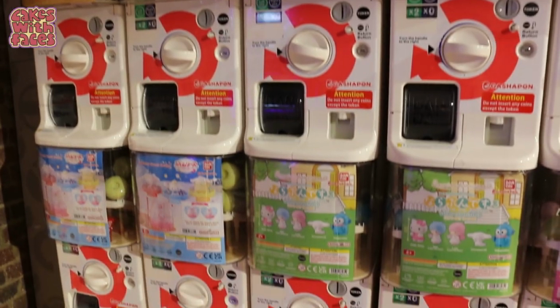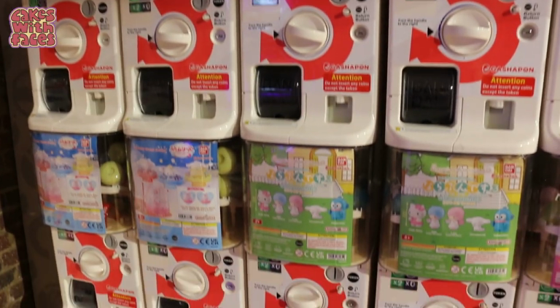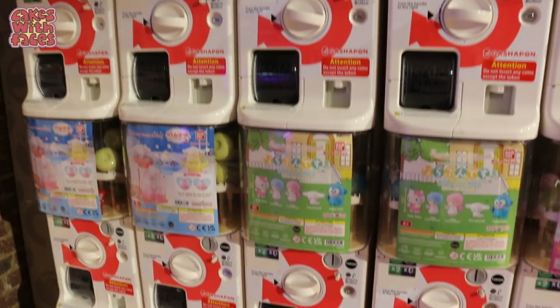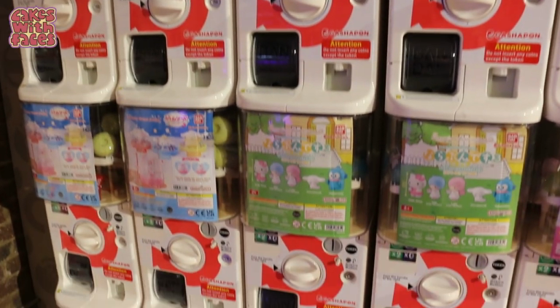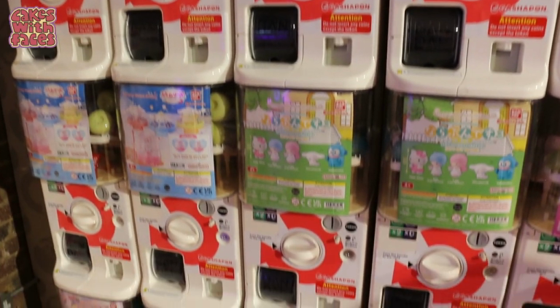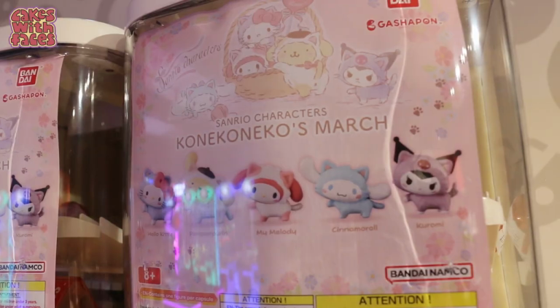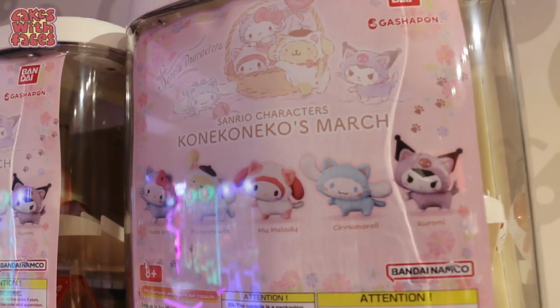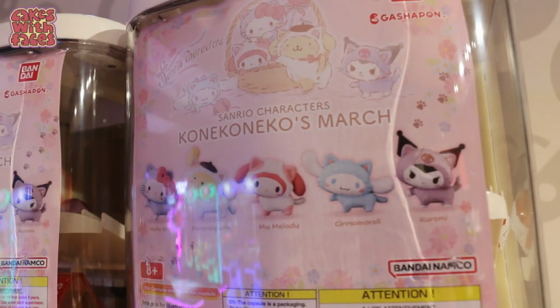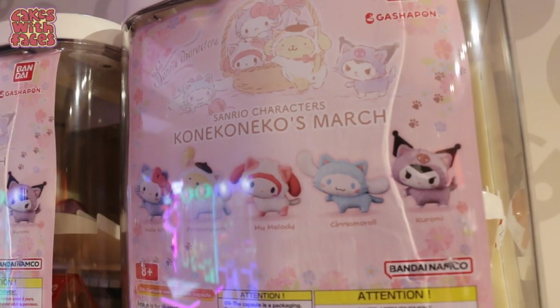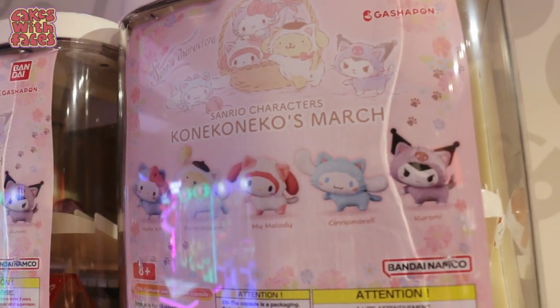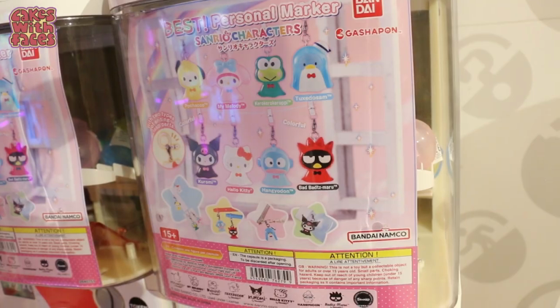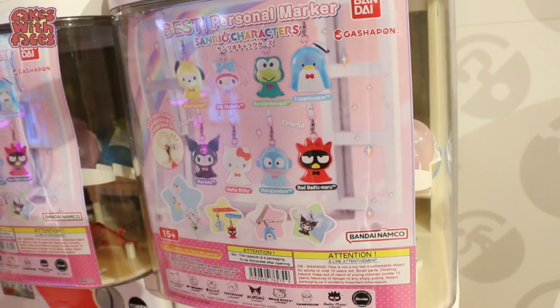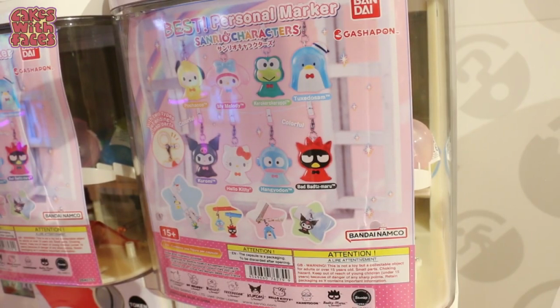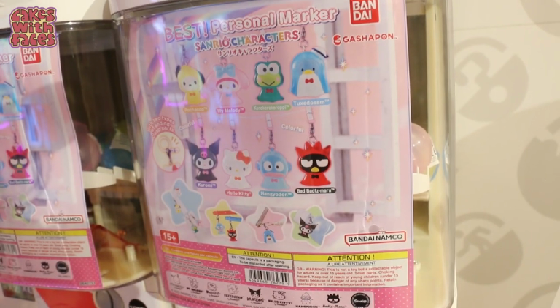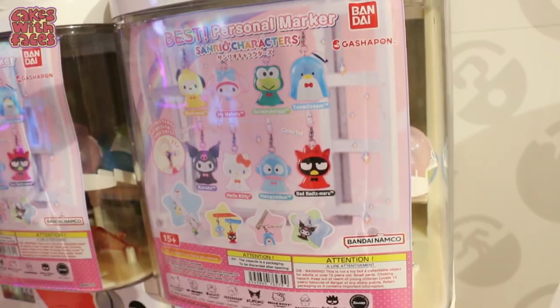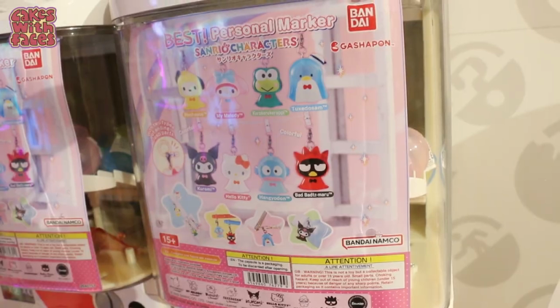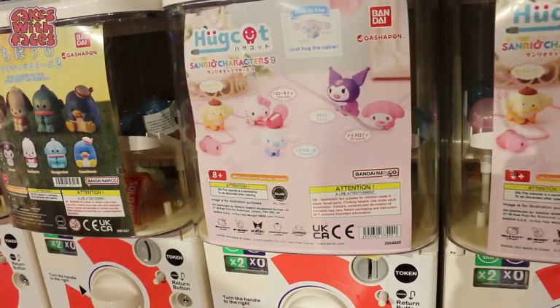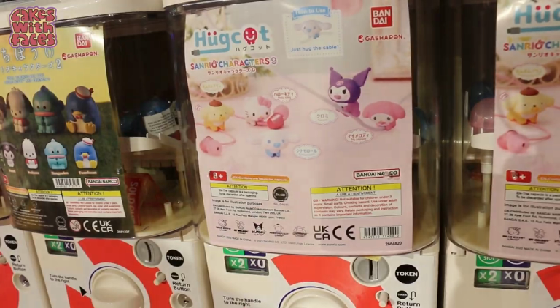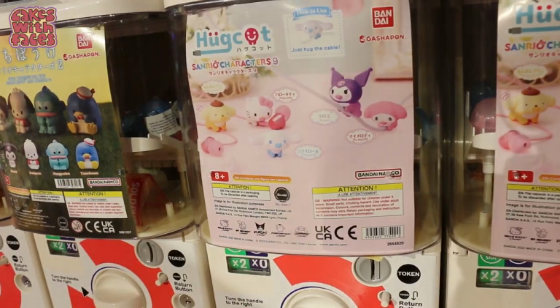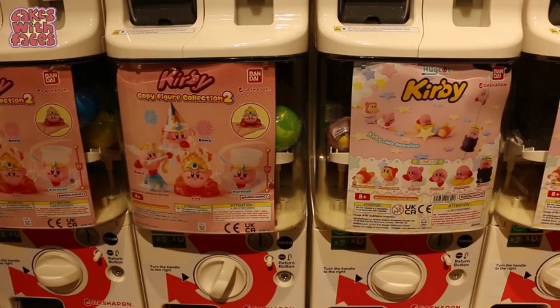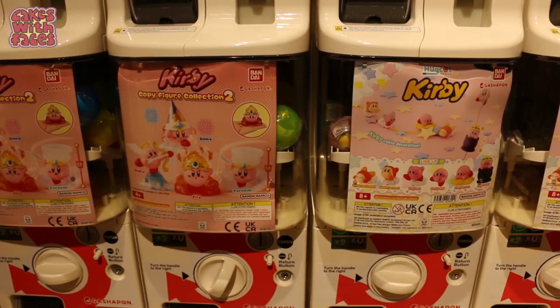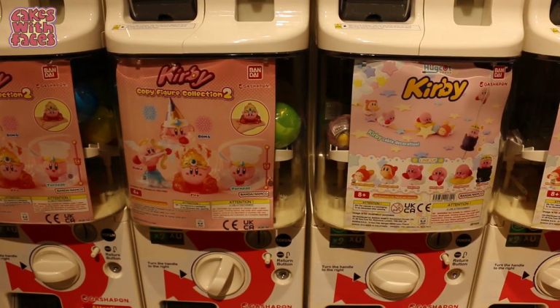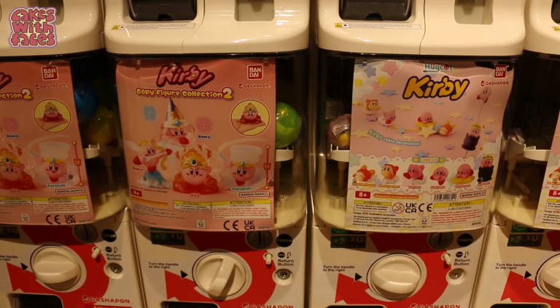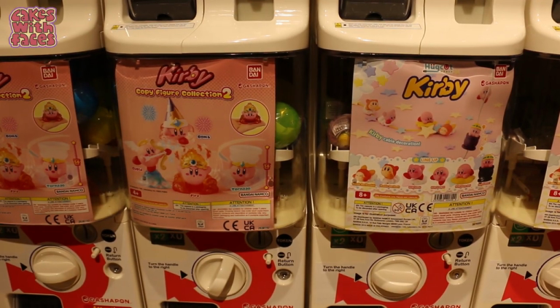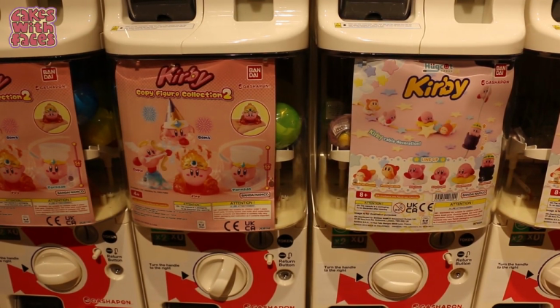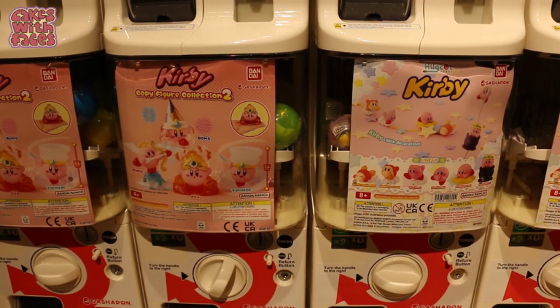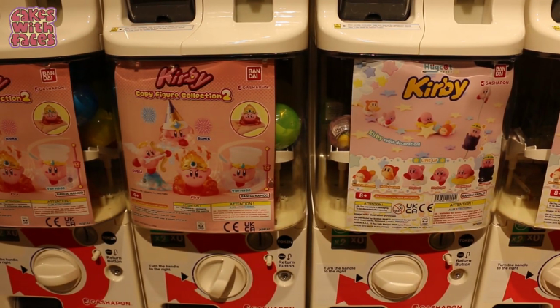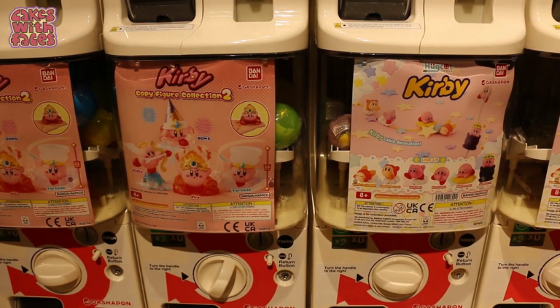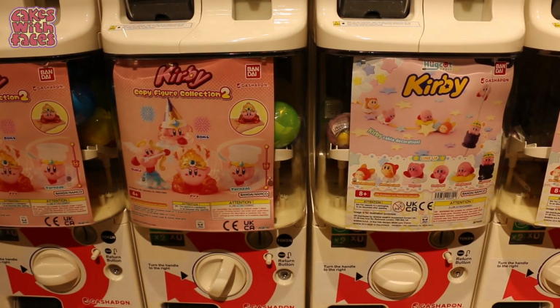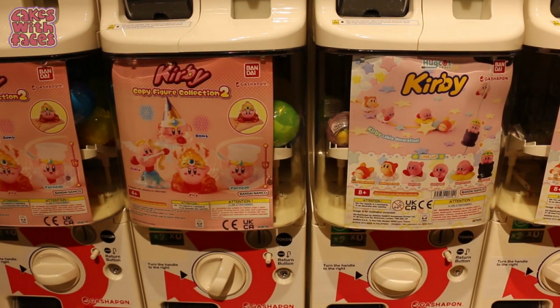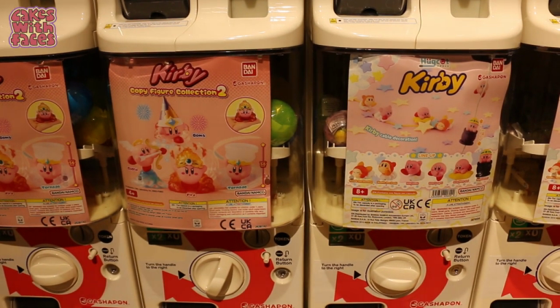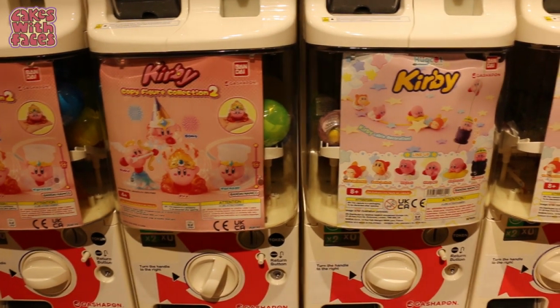Gachapon series change periodically — they're always bringing out new ones, so they won't always have this selection; I expect it will change over time. I think this is the Sanrio corner — we've got a lot of Sanrio Gachapon. And we've got a lot of Kirby over here.